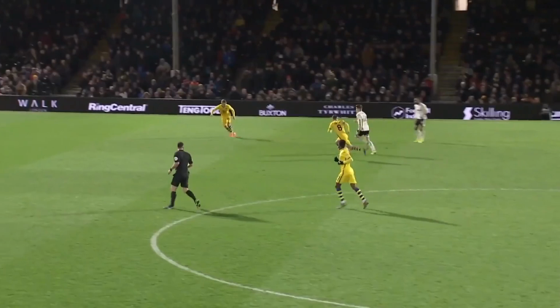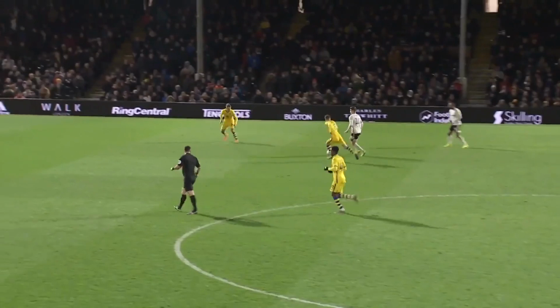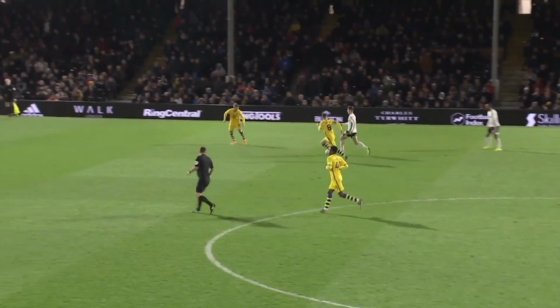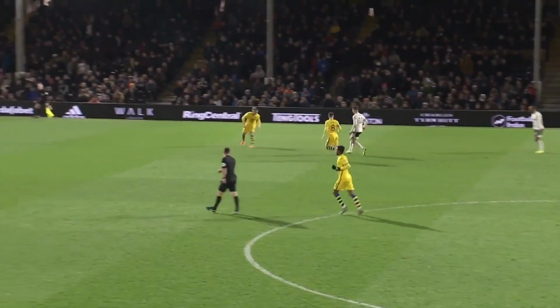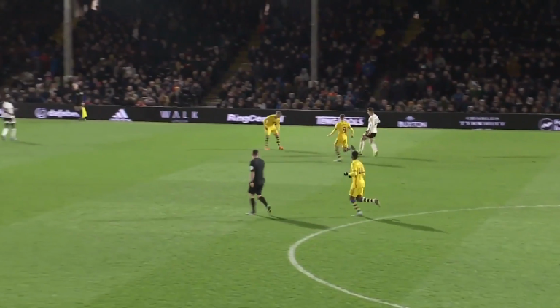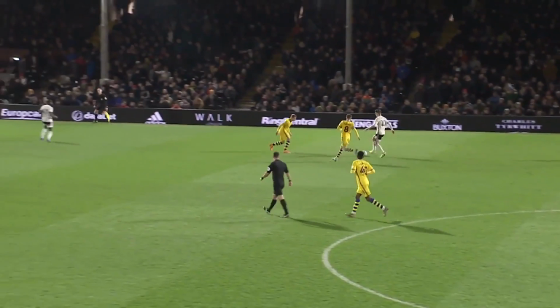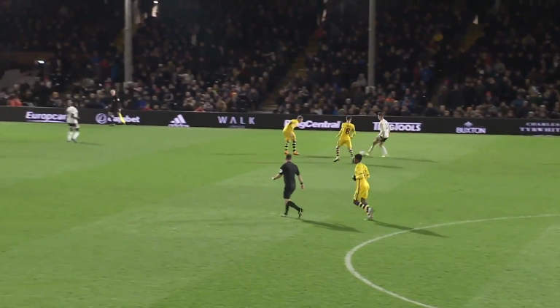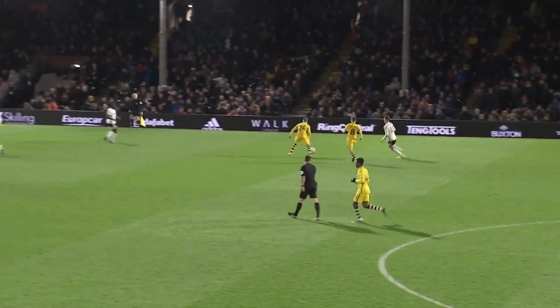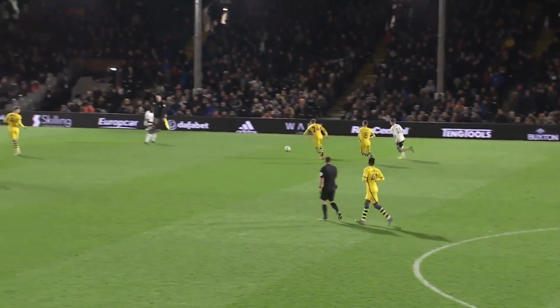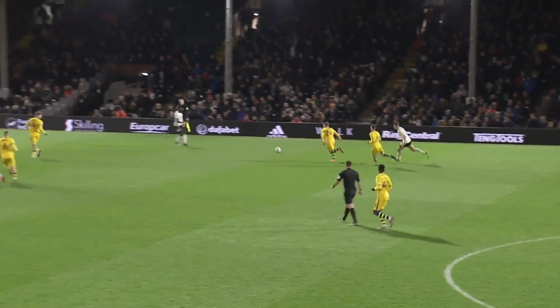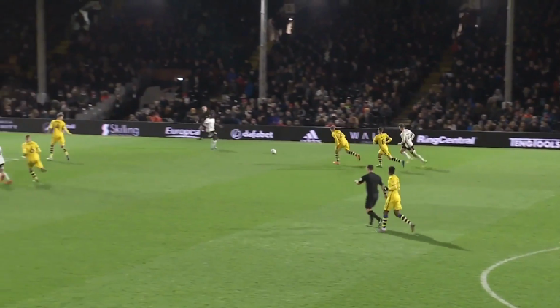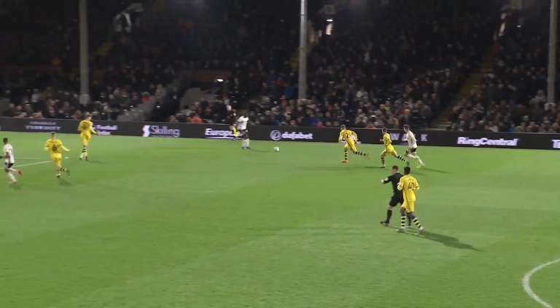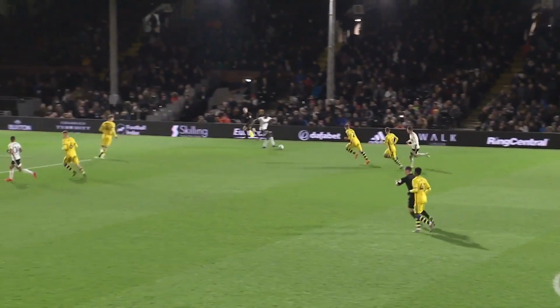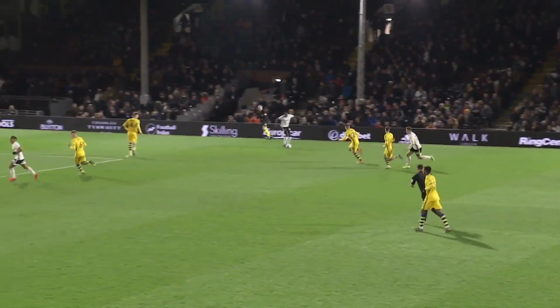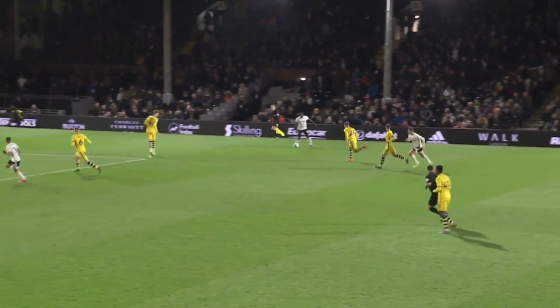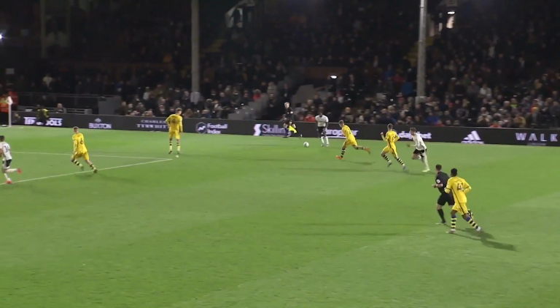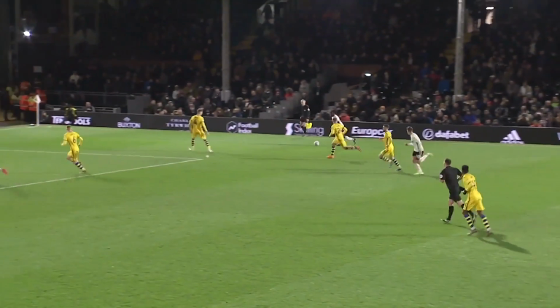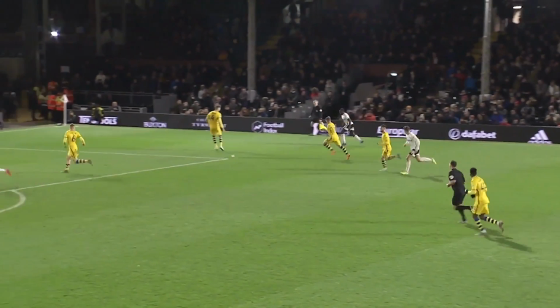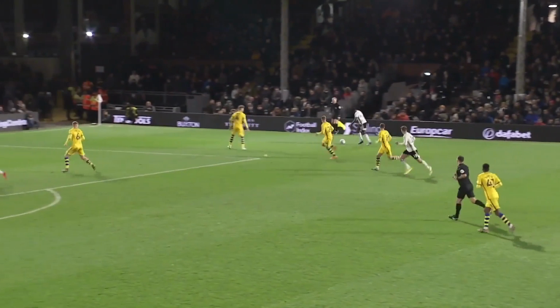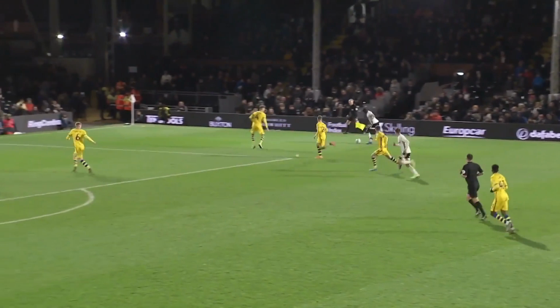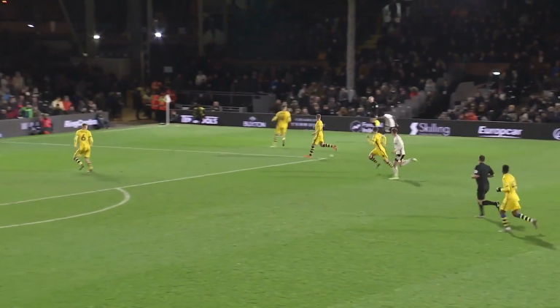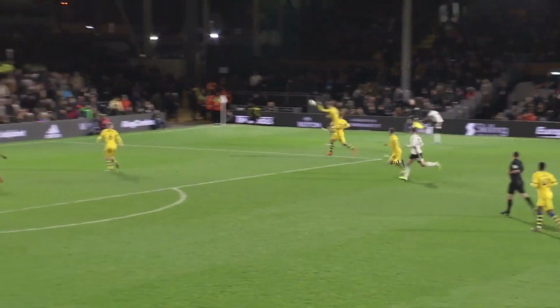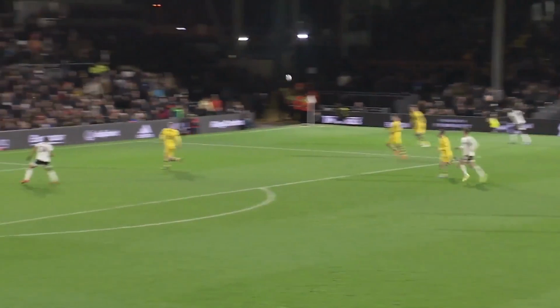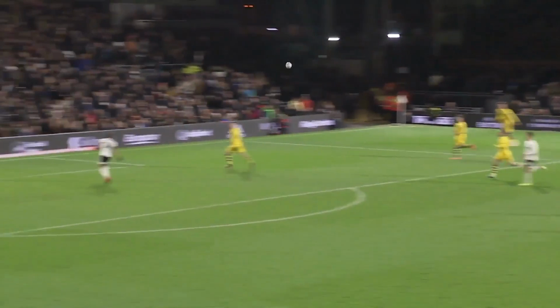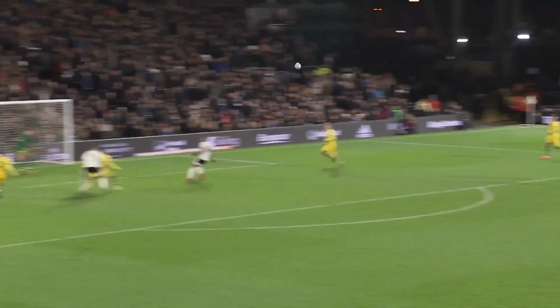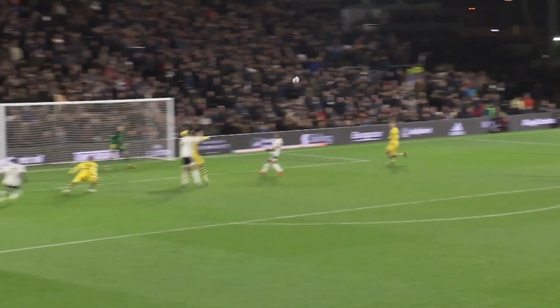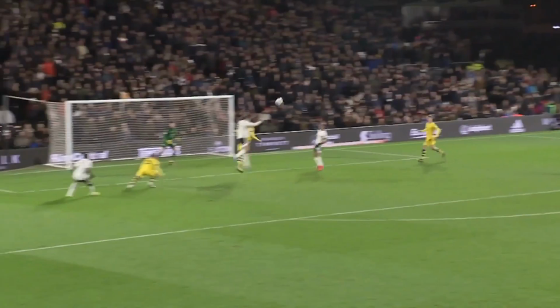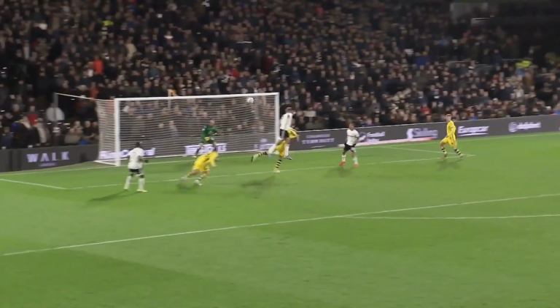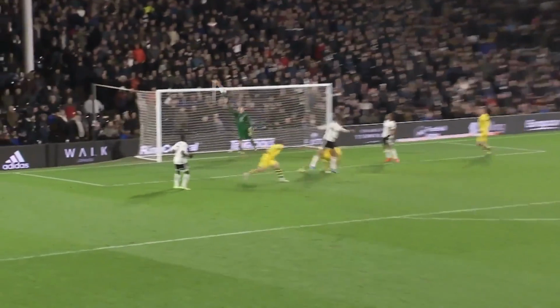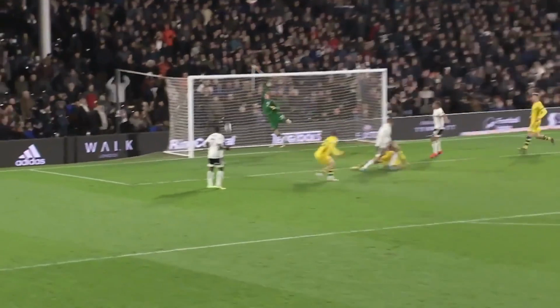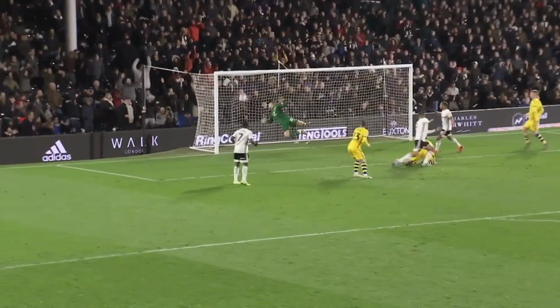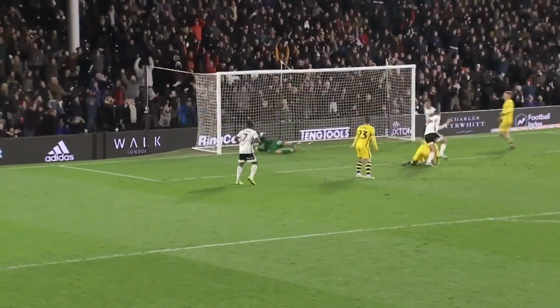Here's Abu Kamara, right-hand side. Cross into the box. Mitrovic! Yes!